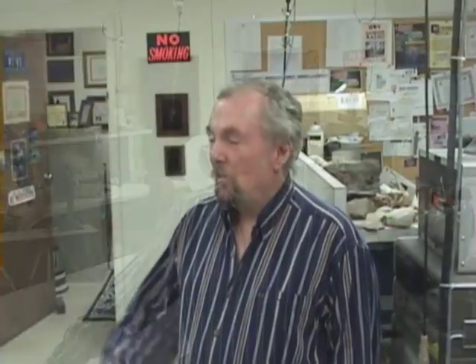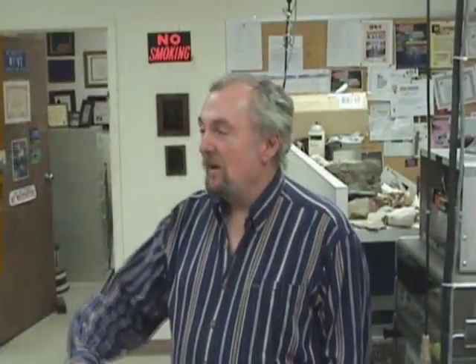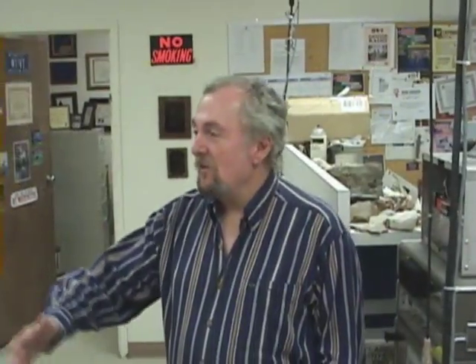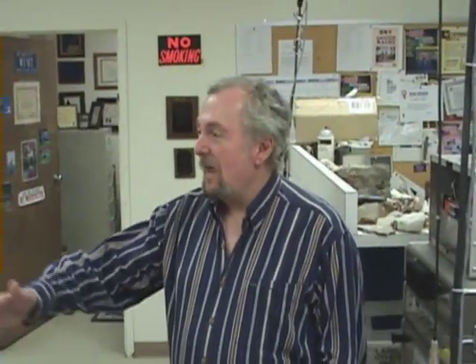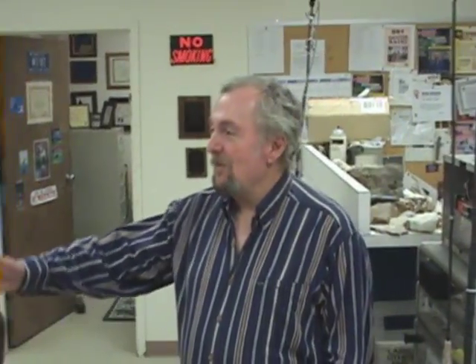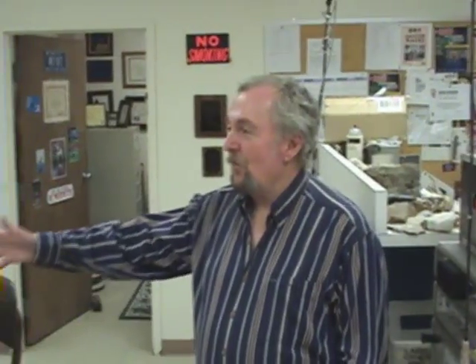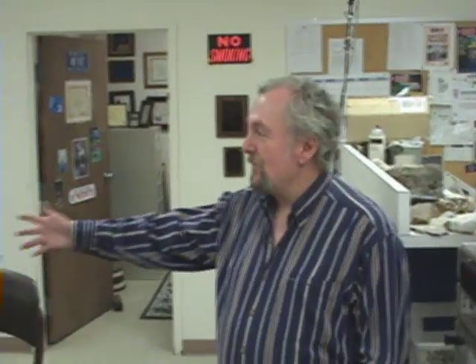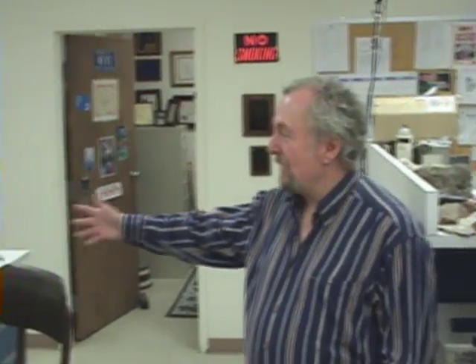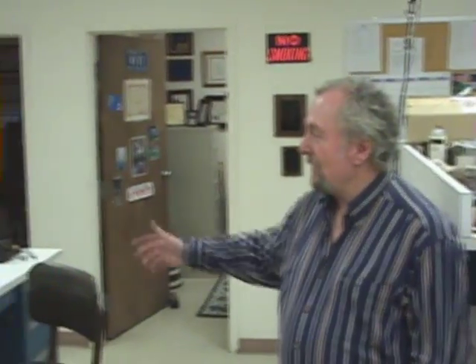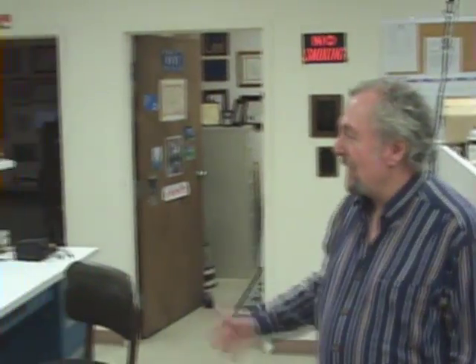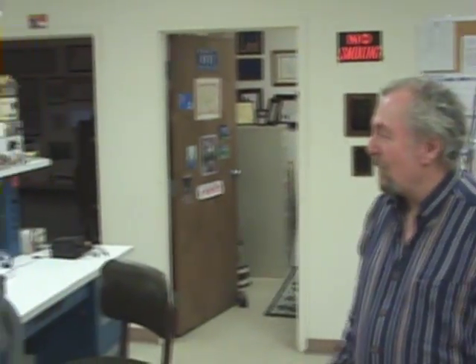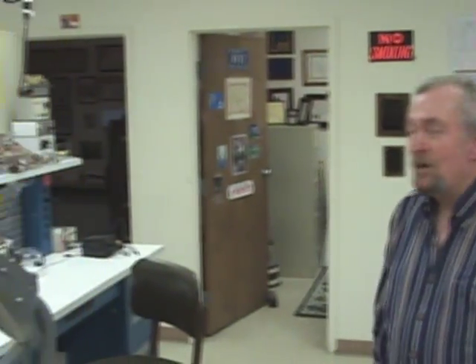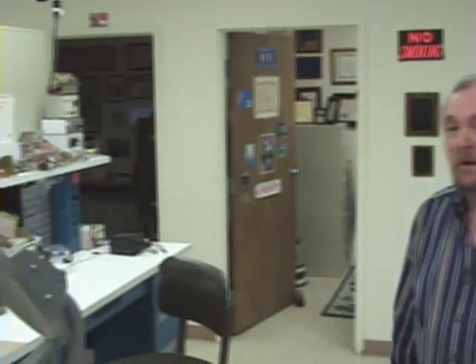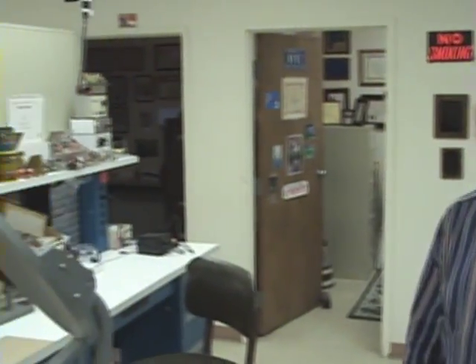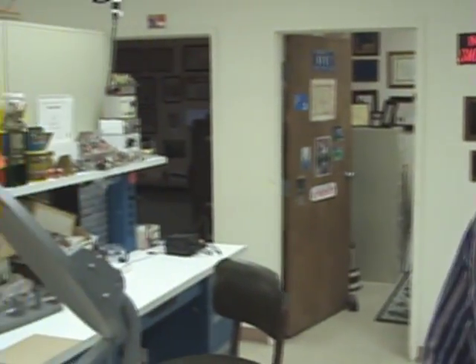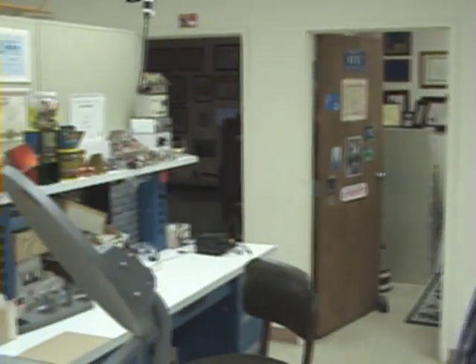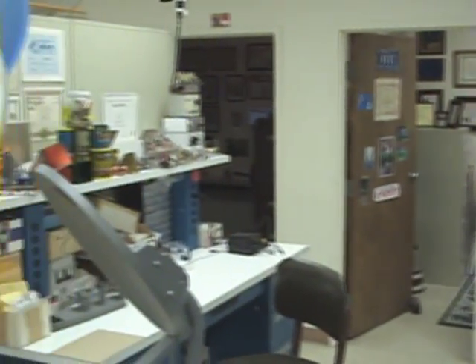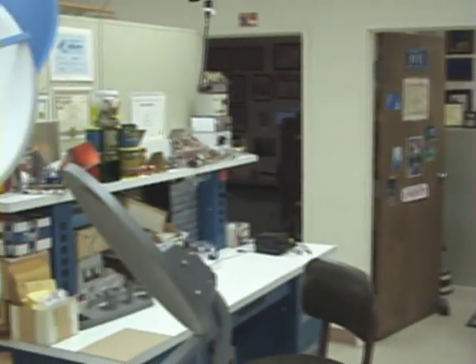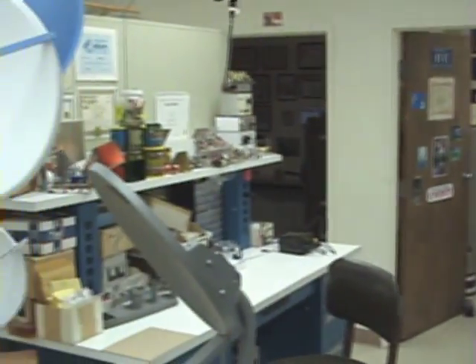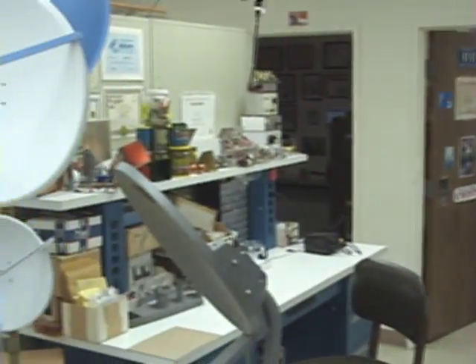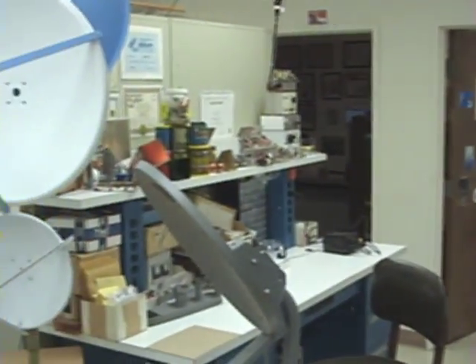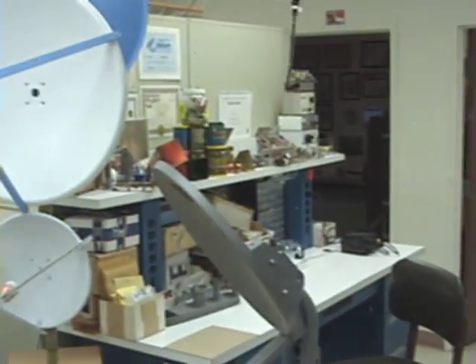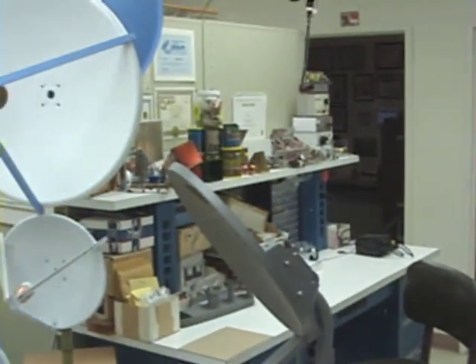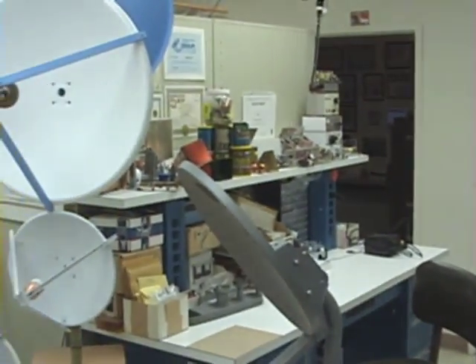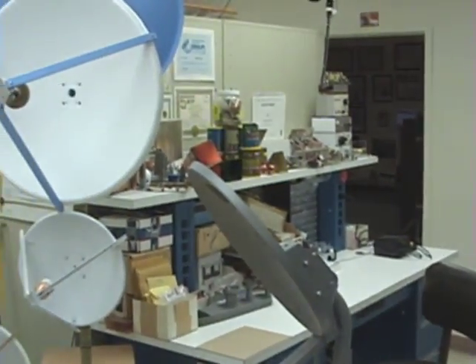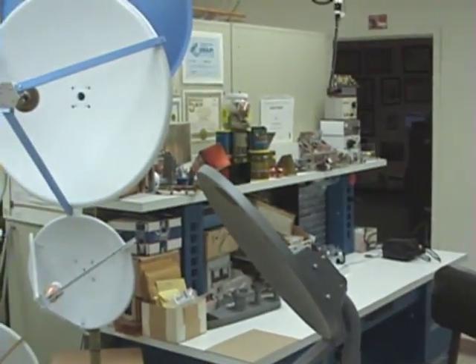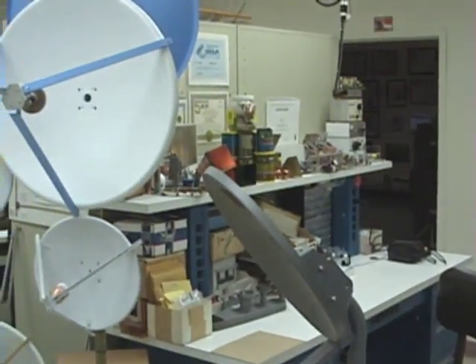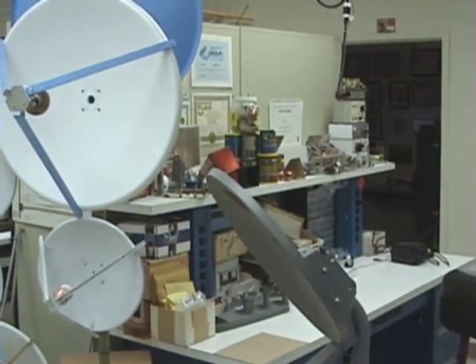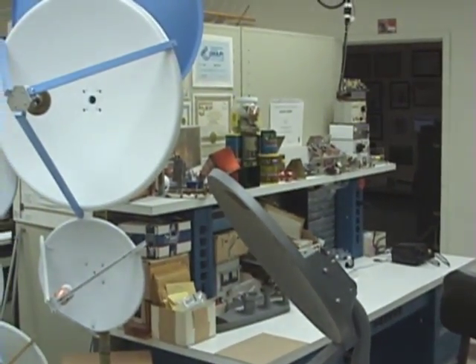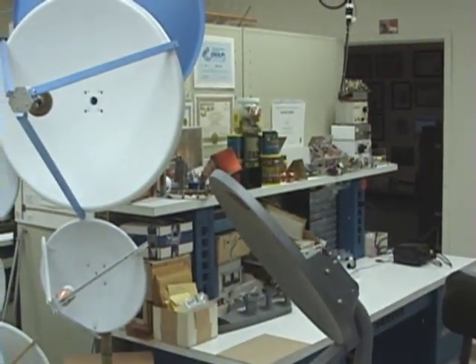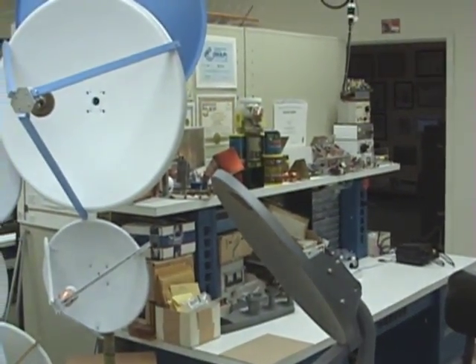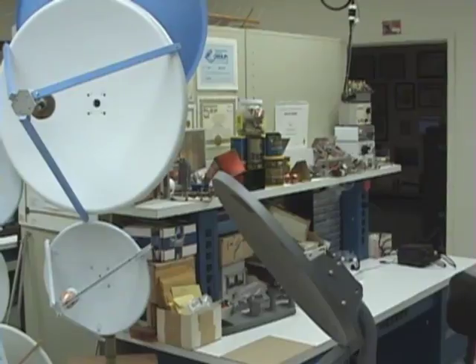Well, here in the lab, of course, you can see our work benches. And yes, we do get to burn a little bit of solder now and again.